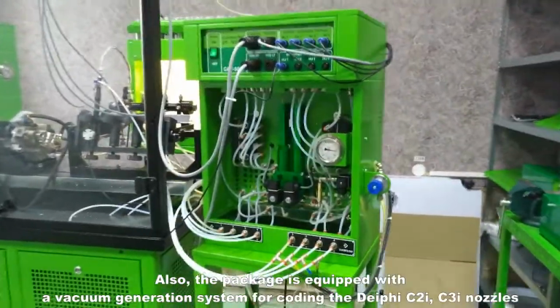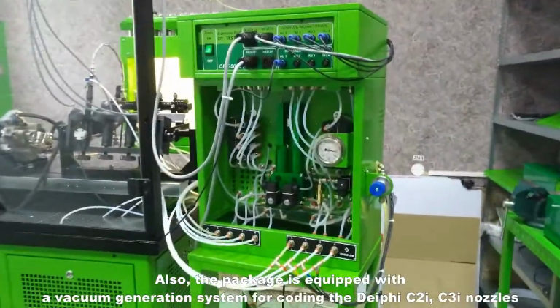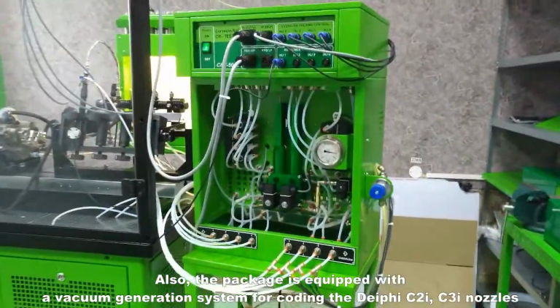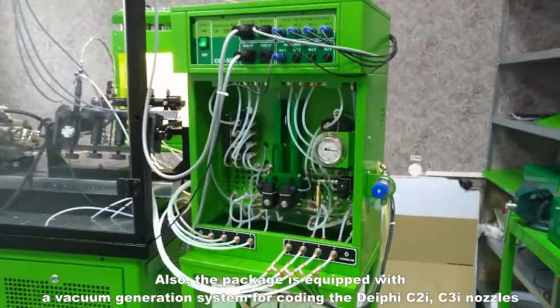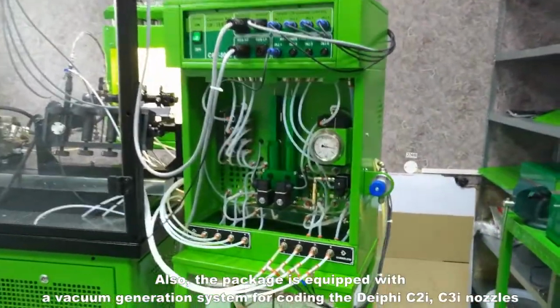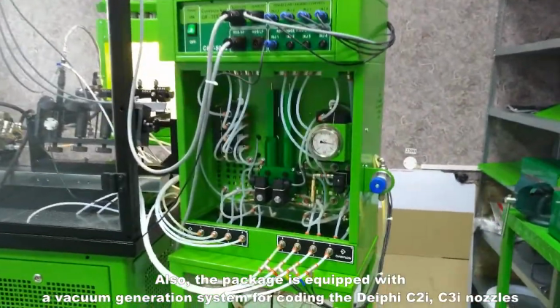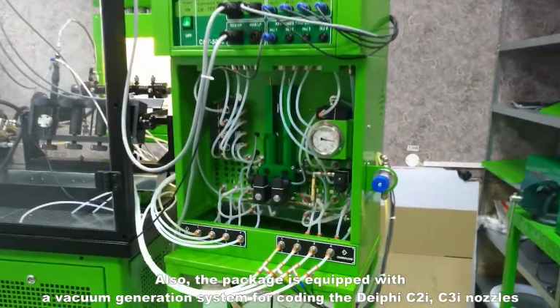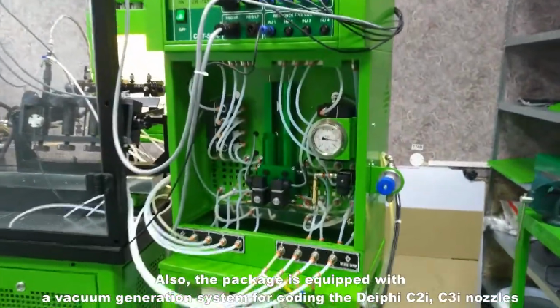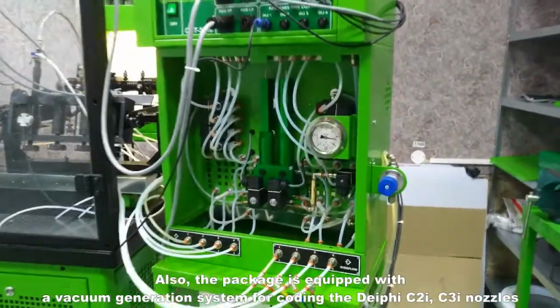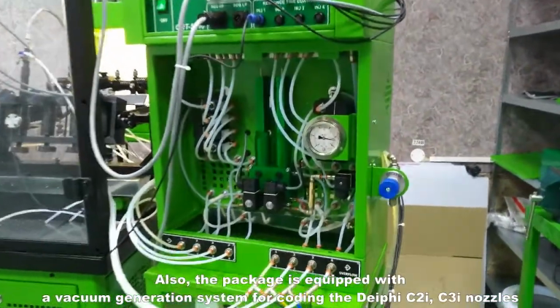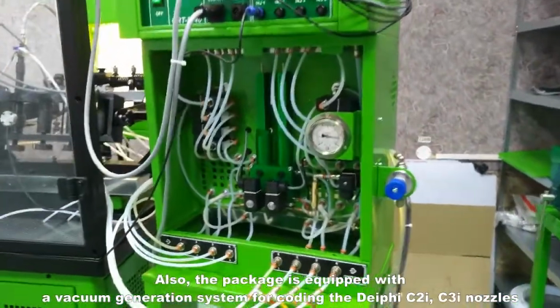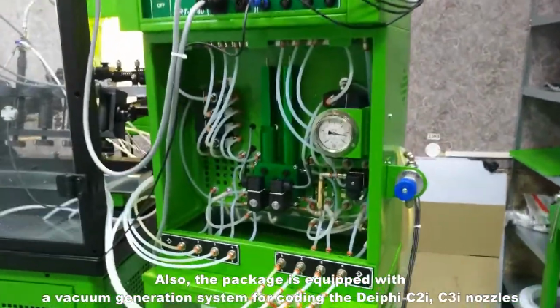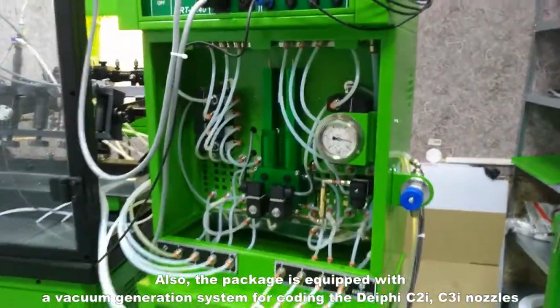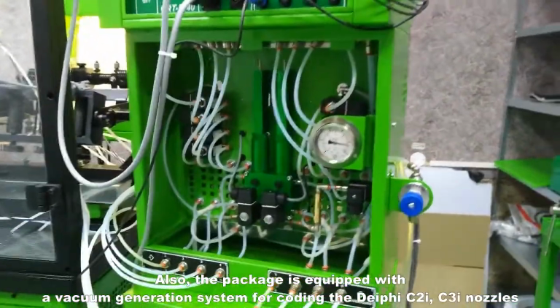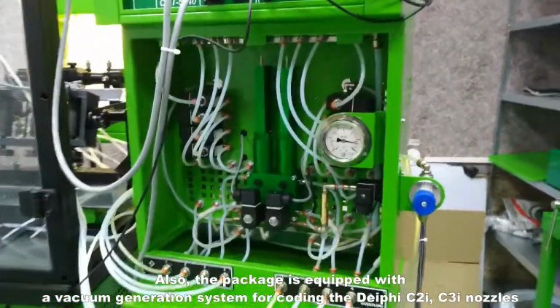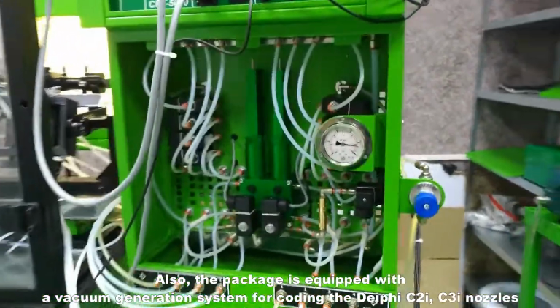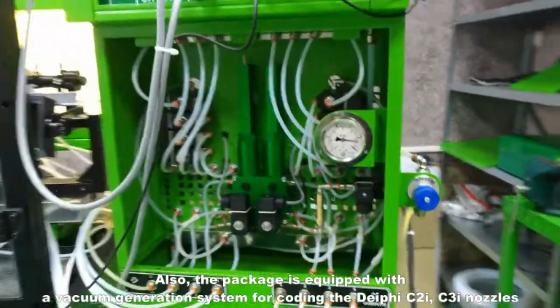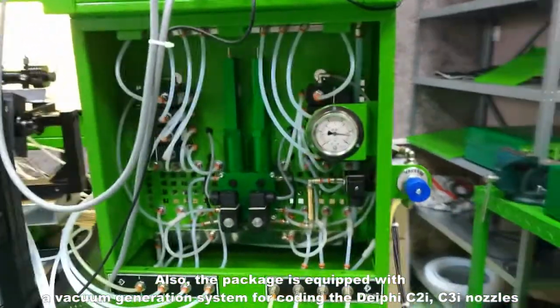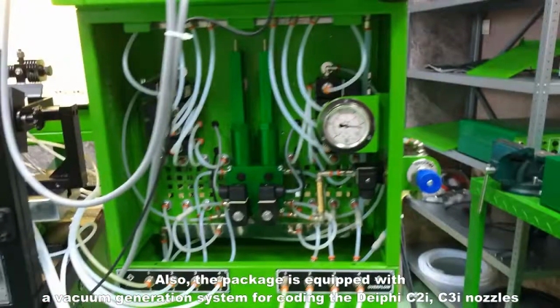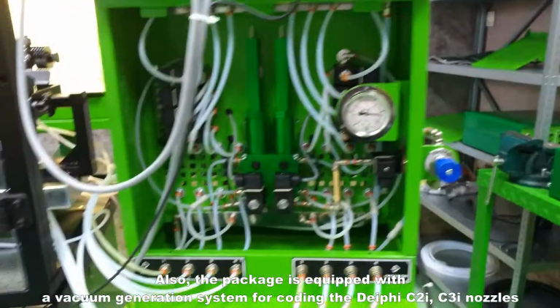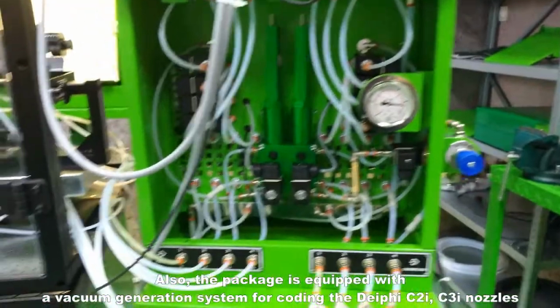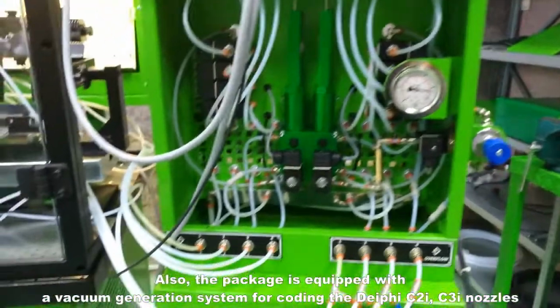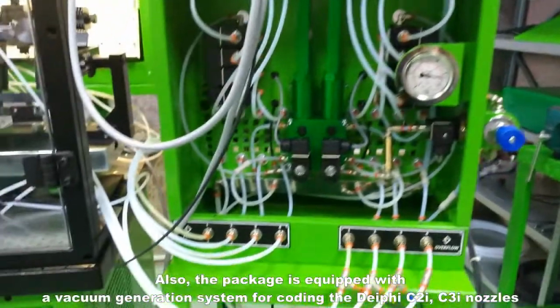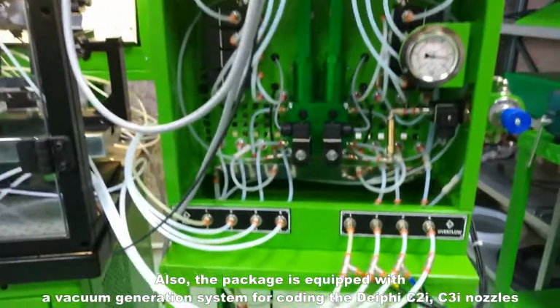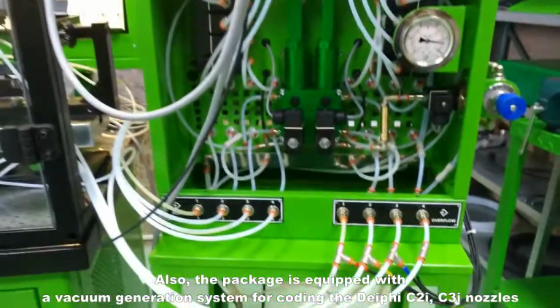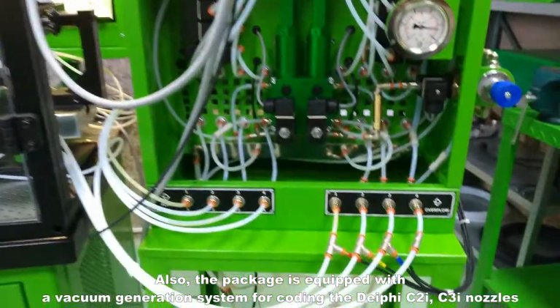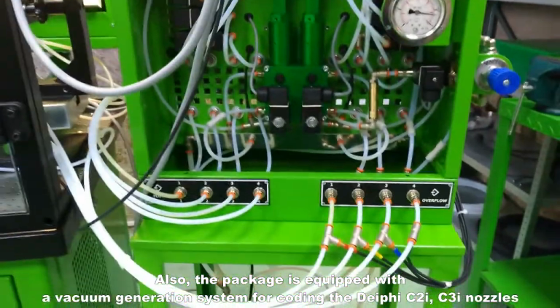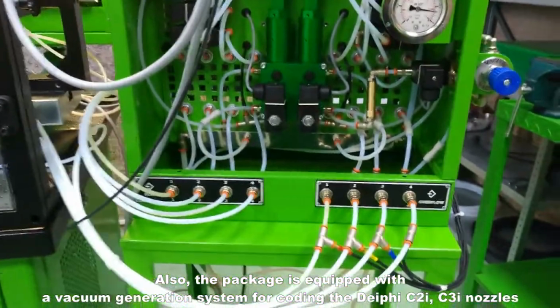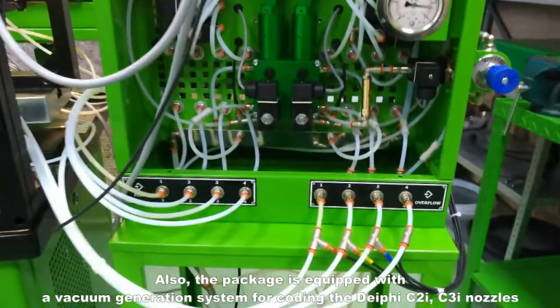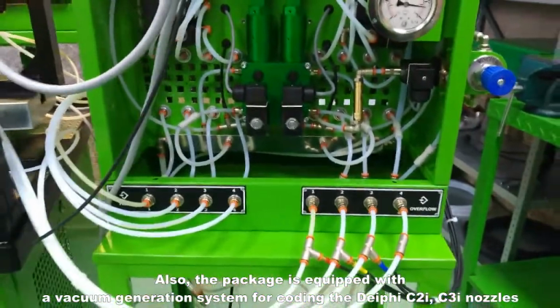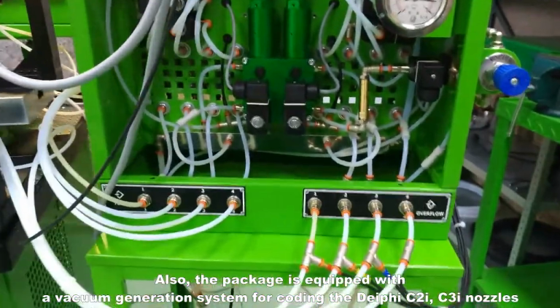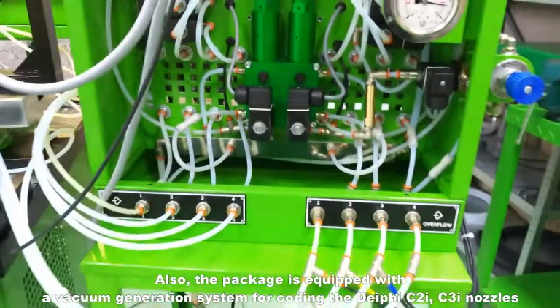Also, the package is equipped with a vacuum generation system for coding the Delphi C2i-C3i nozzles.